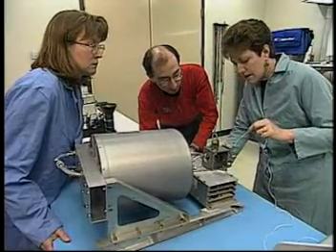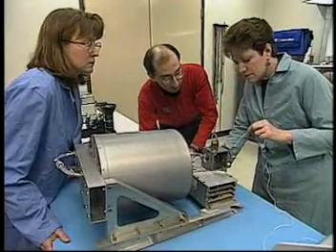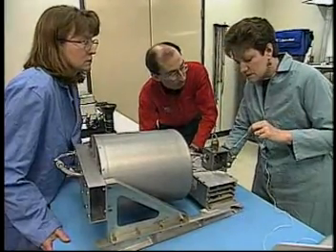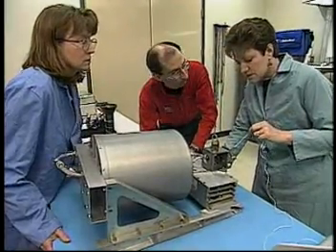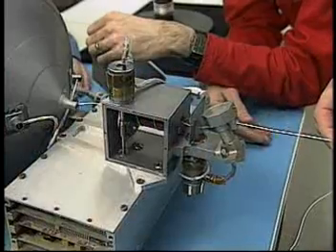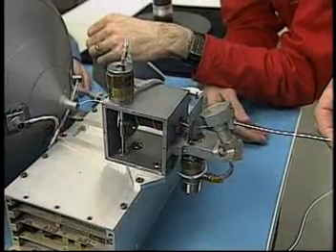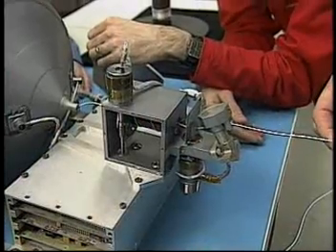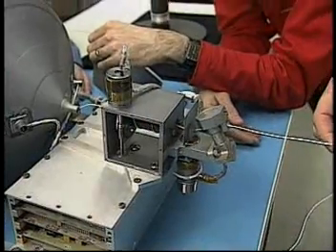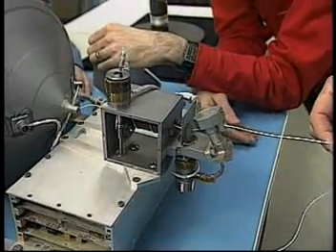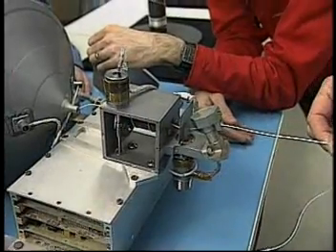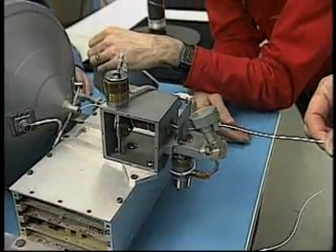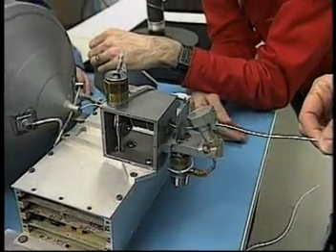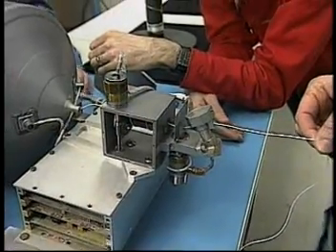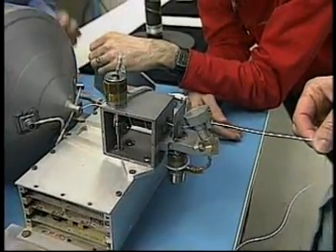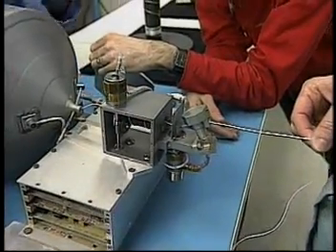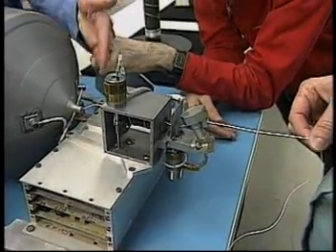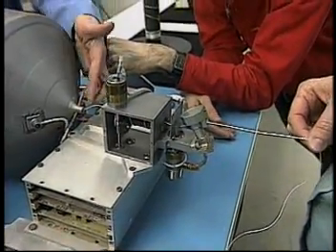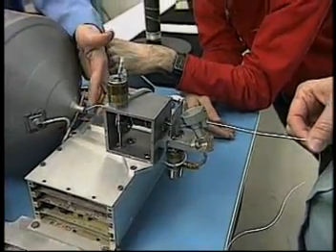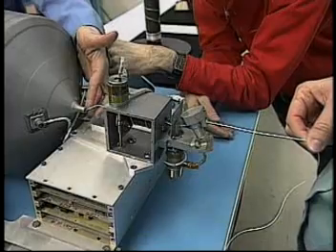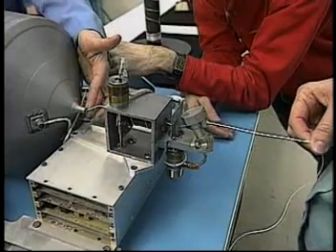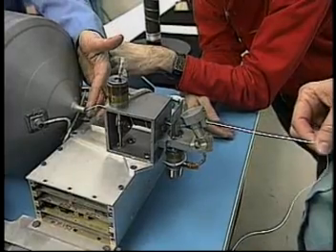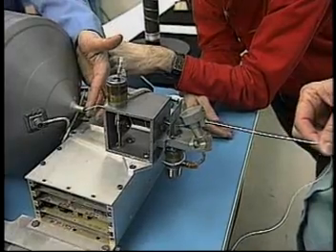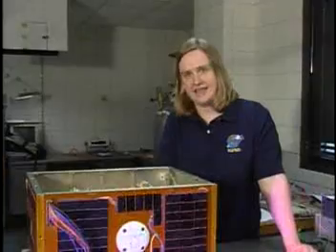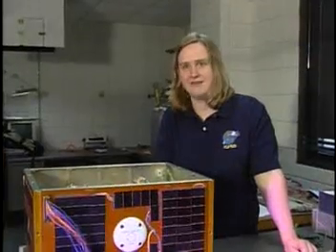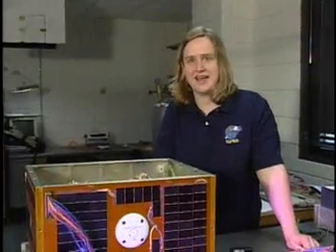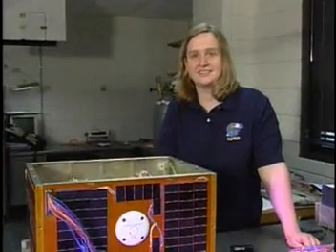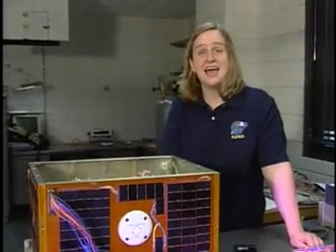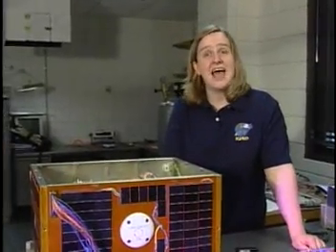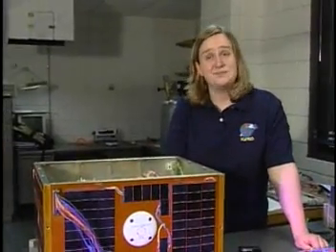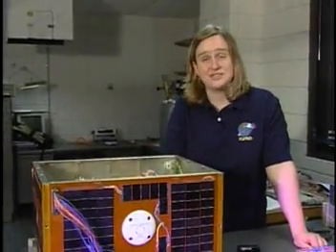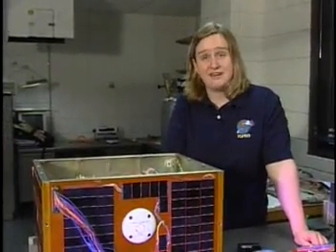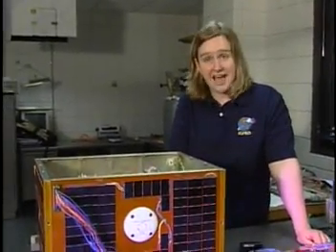The Icarus satellite will pull out 15 kilometers of tether from the deployer, and the instruments on board will measure the location of the end of the tether, the end mass, and spacecraft attitude.